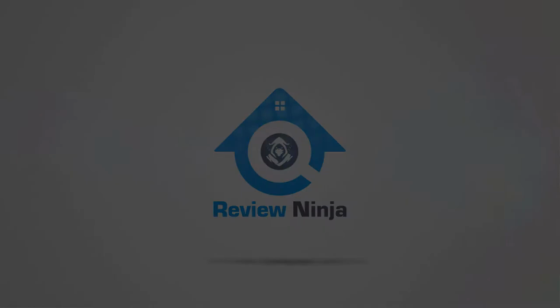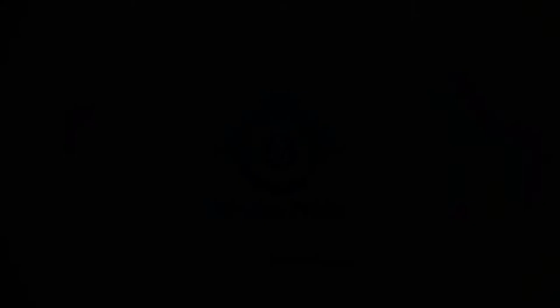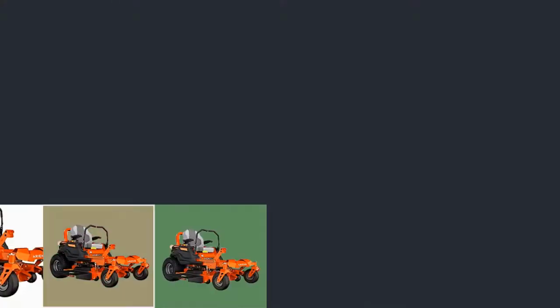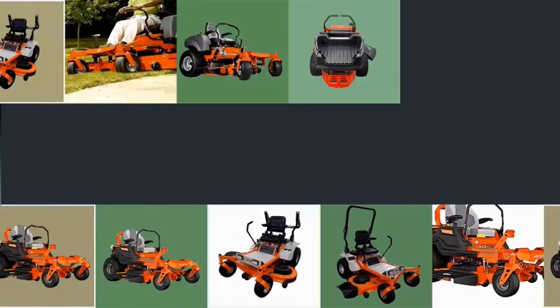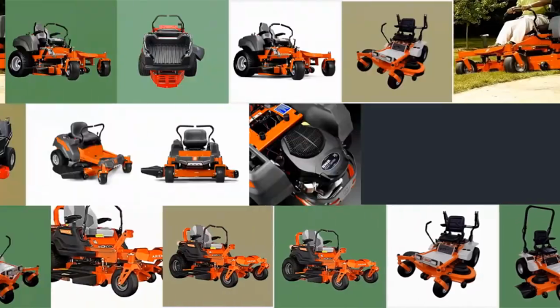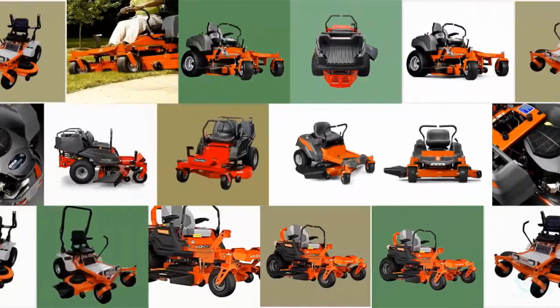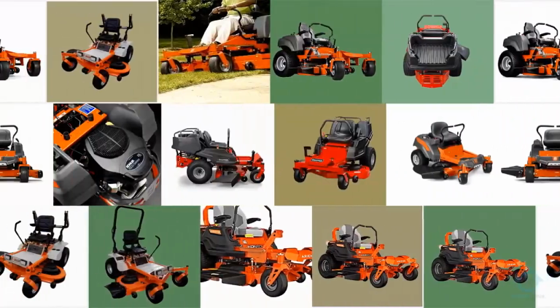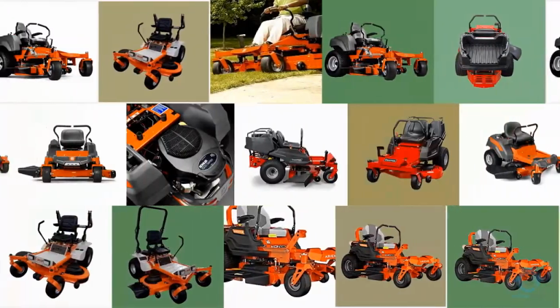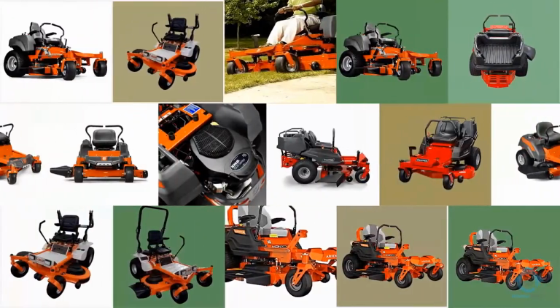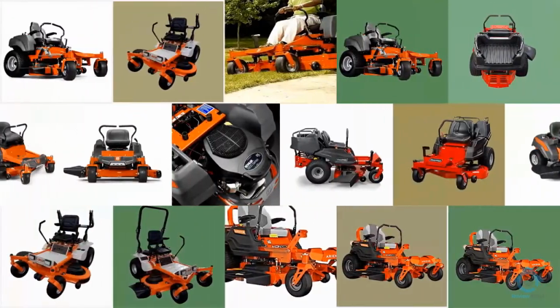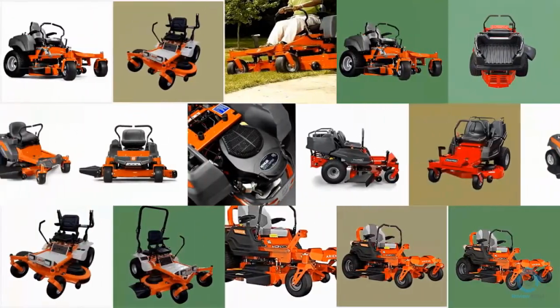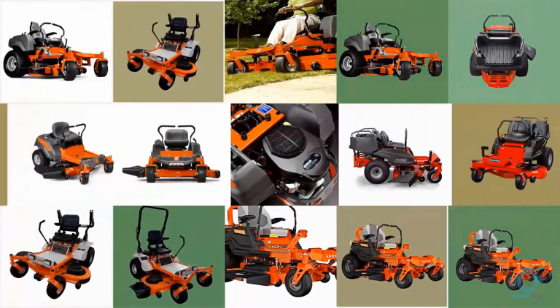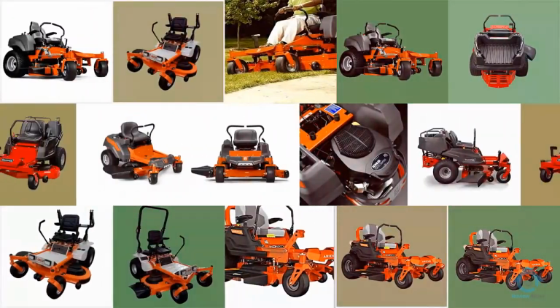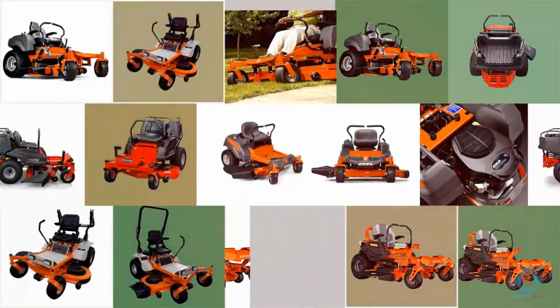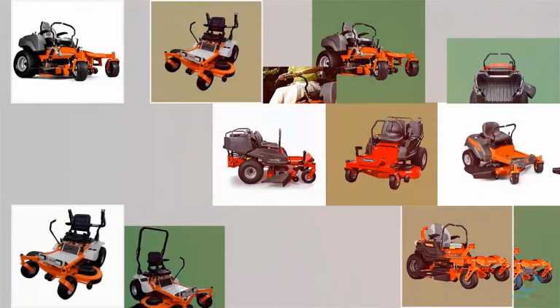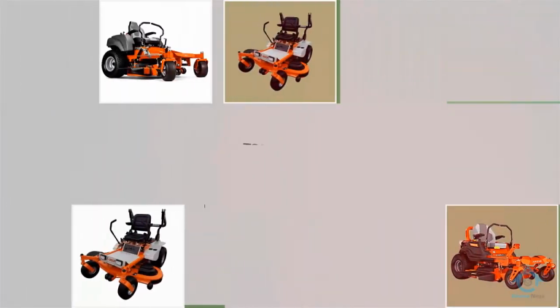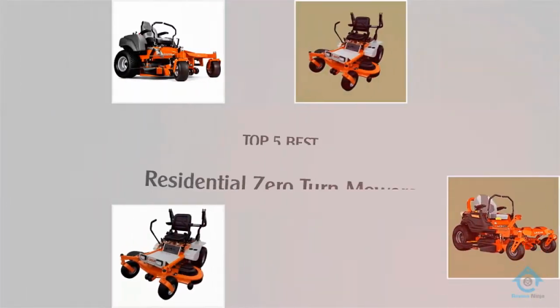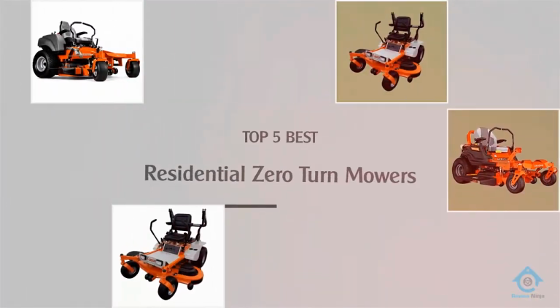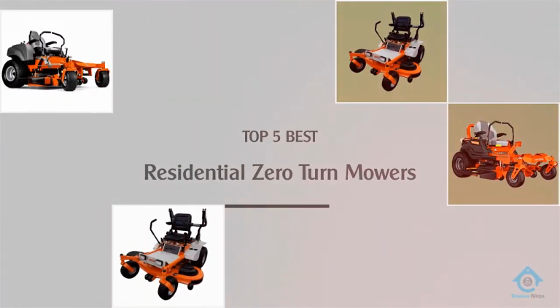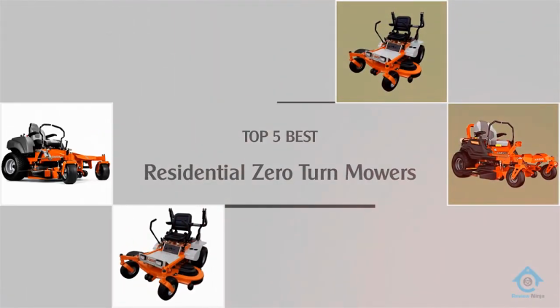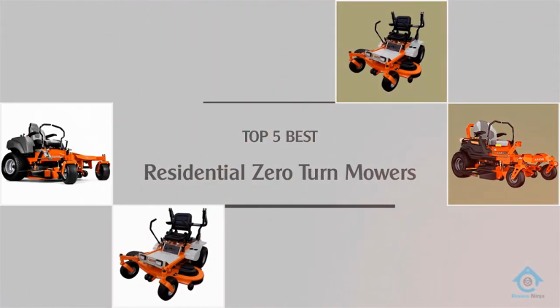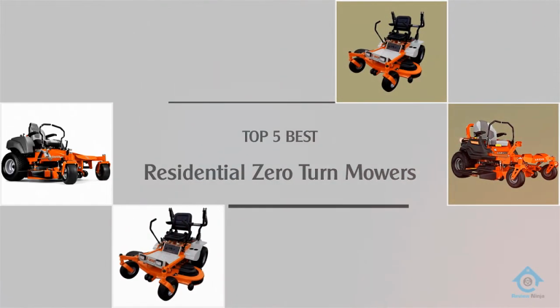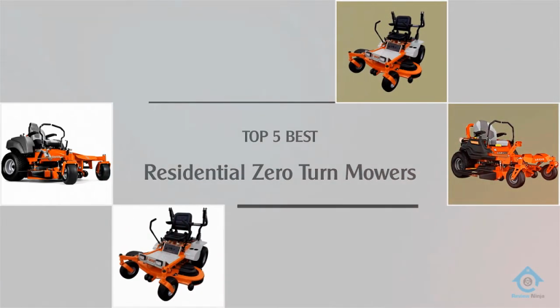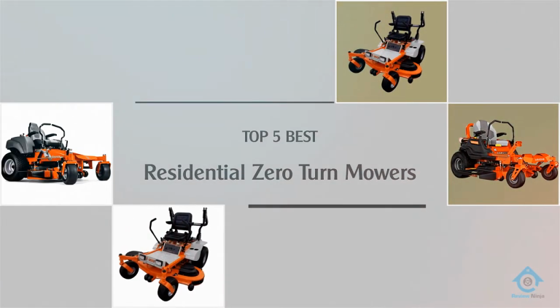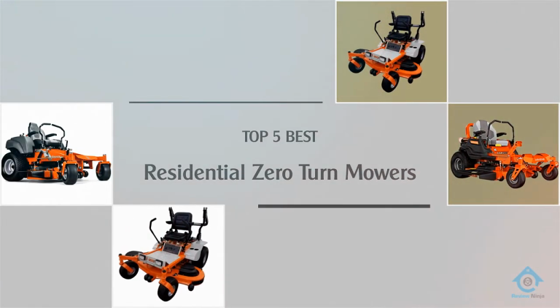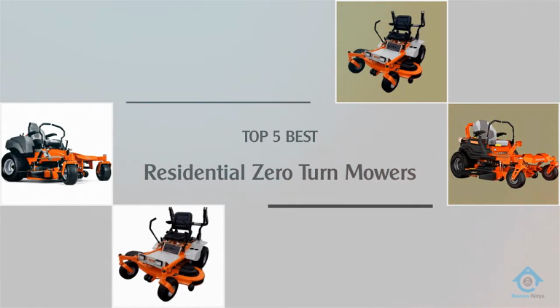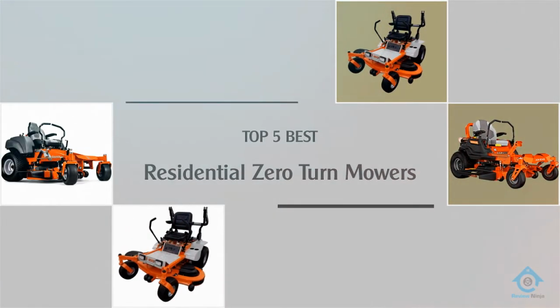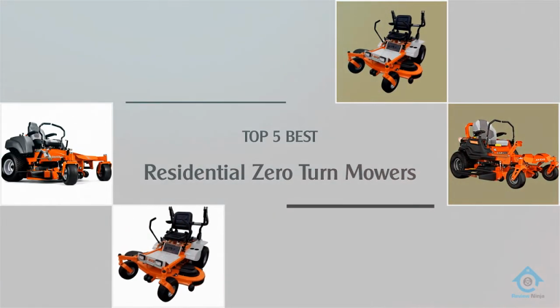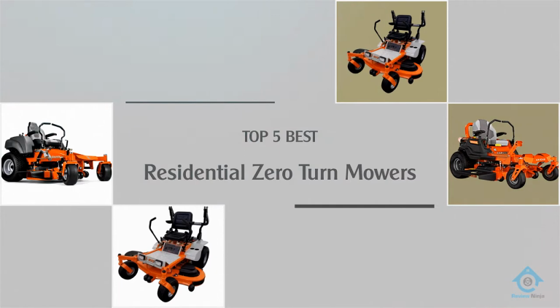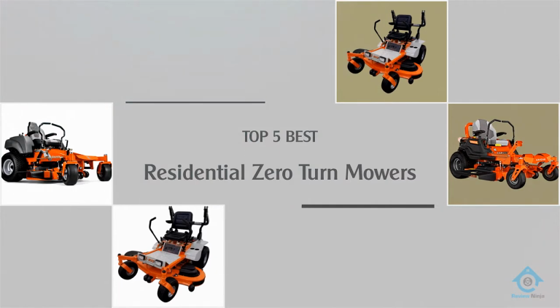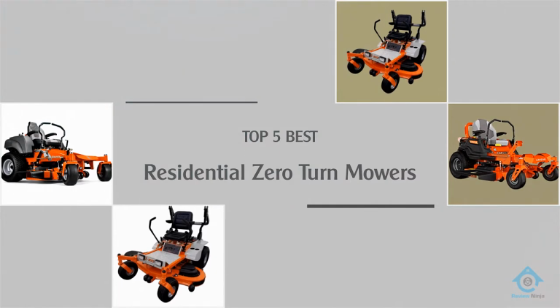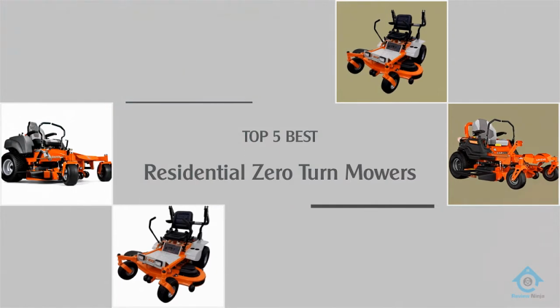Are you looking for the best residential zero-turn mowers? Here we have picked the top five for this time. Let's explore them.